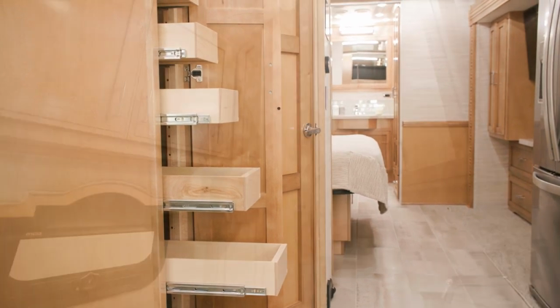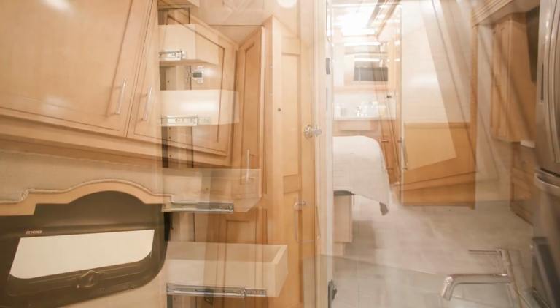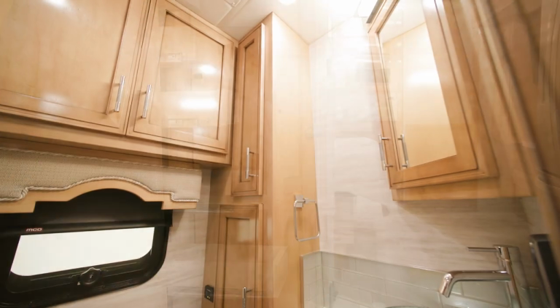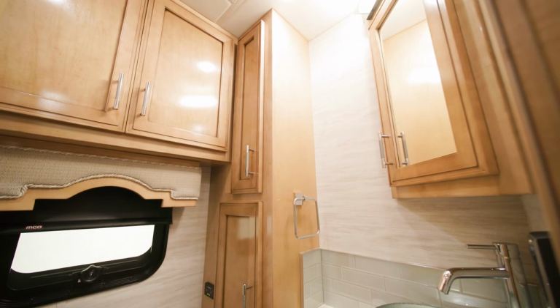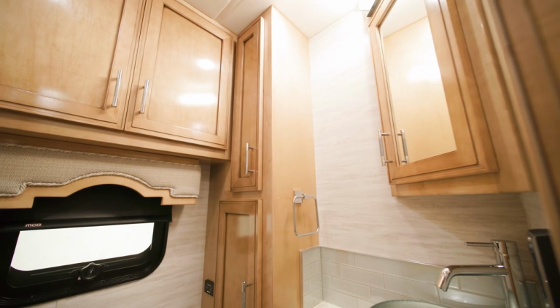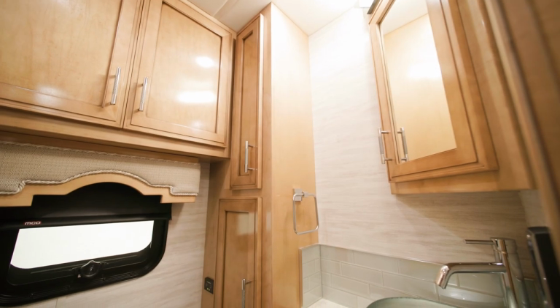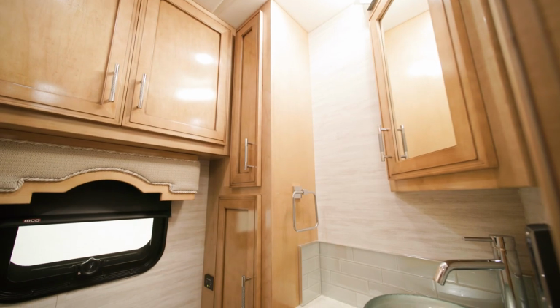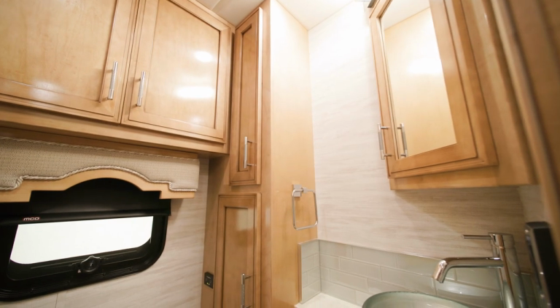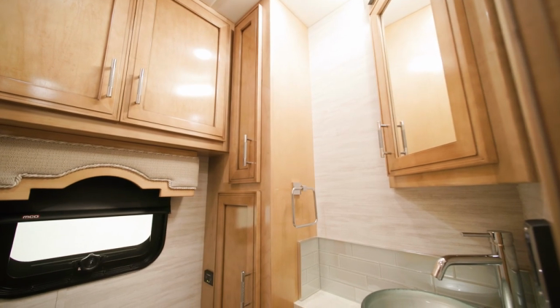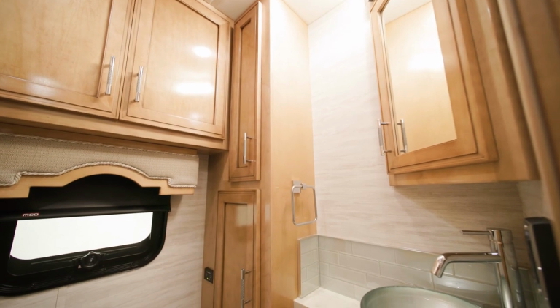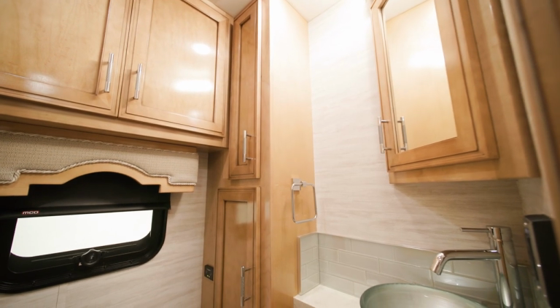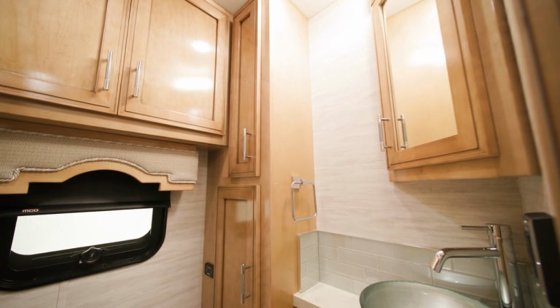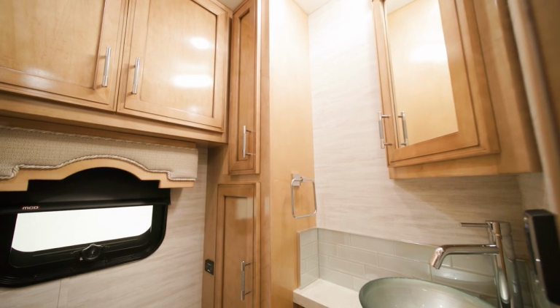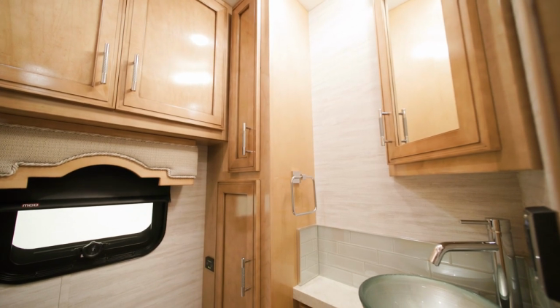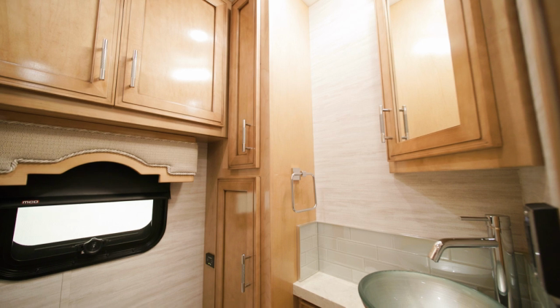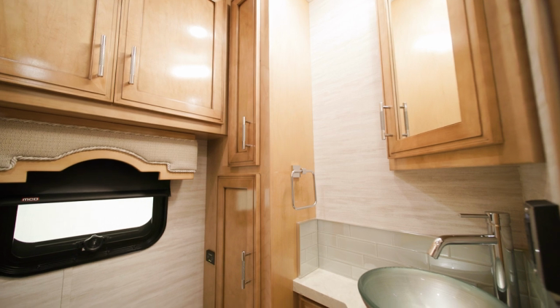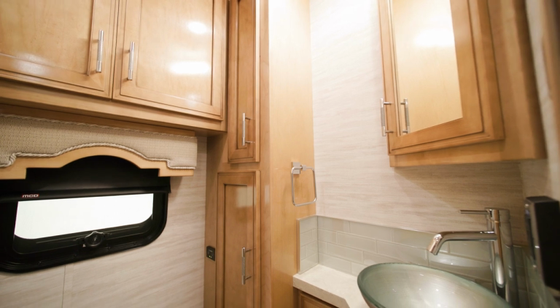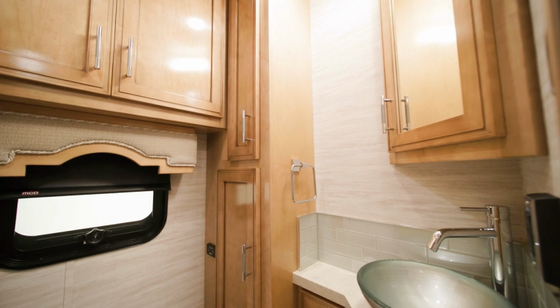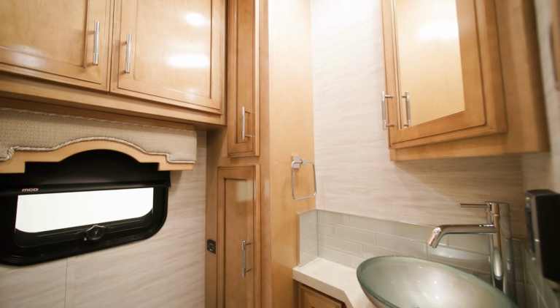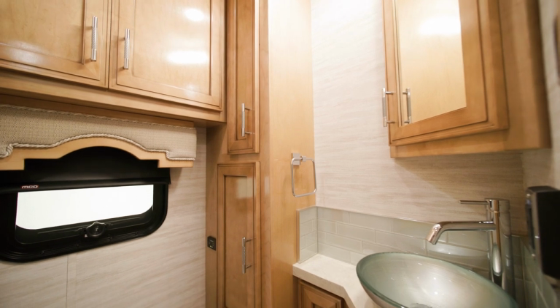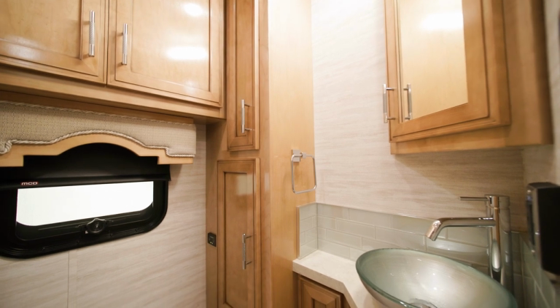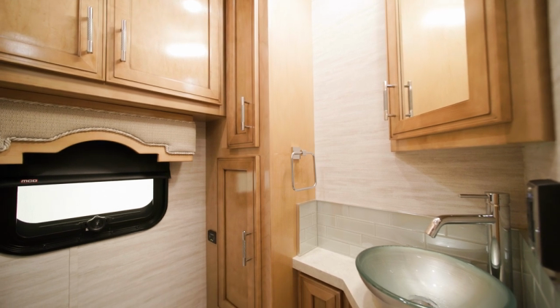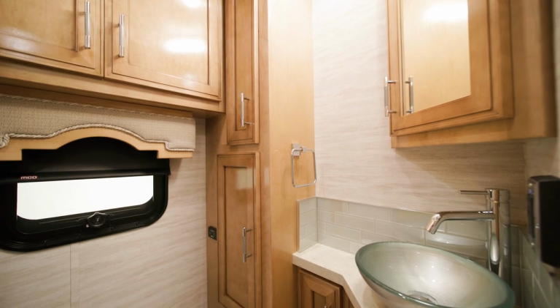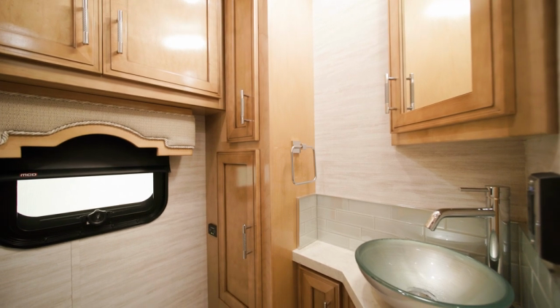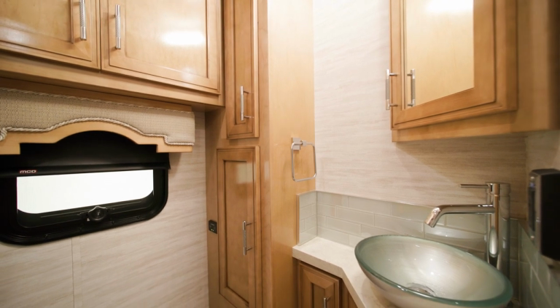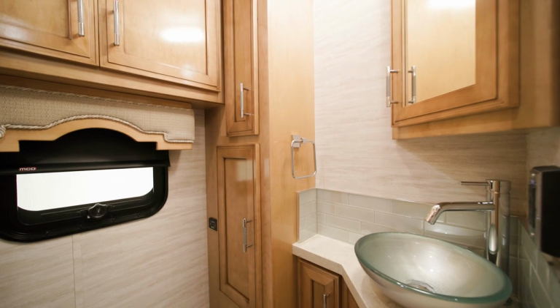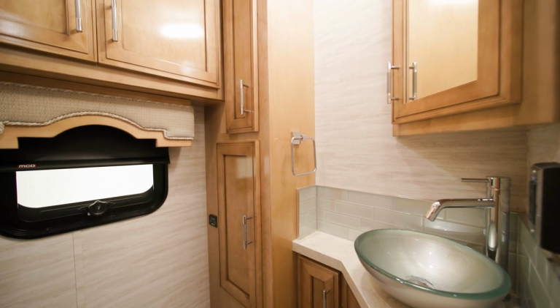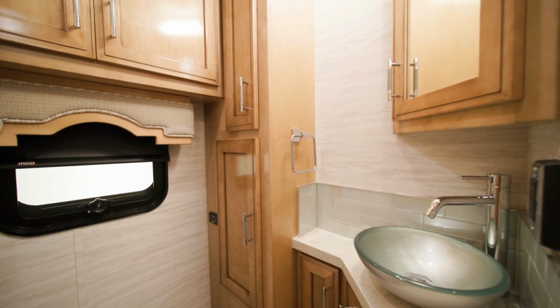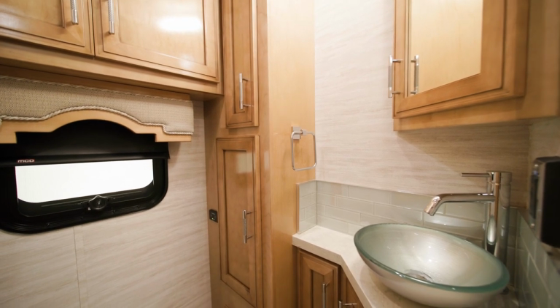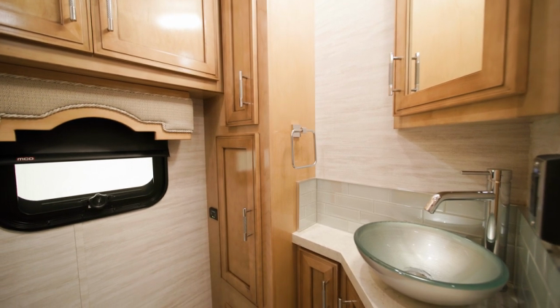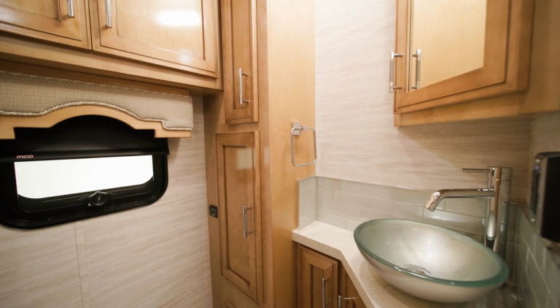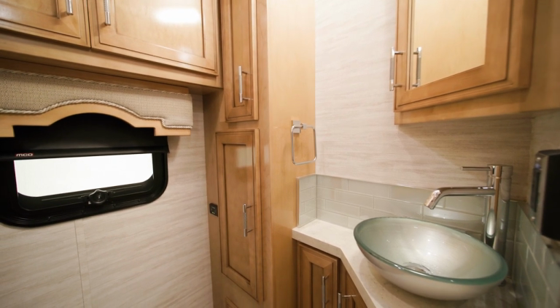The midship half bath of the Superstar offers many of the same amenities you'll find in the full bath at the rear of the coach.